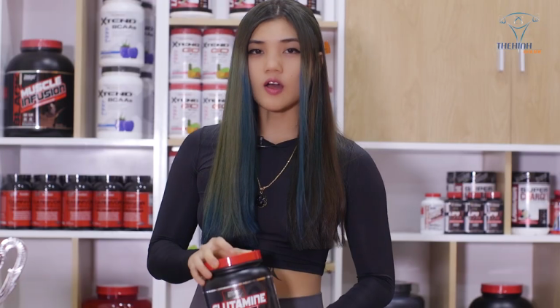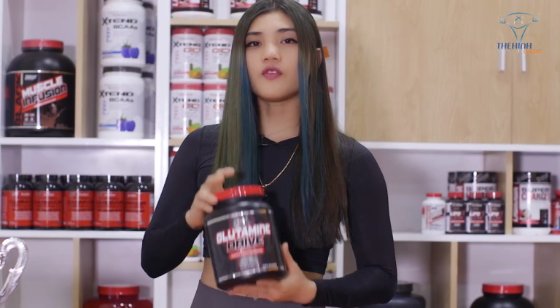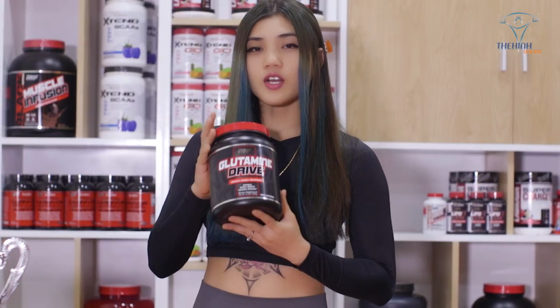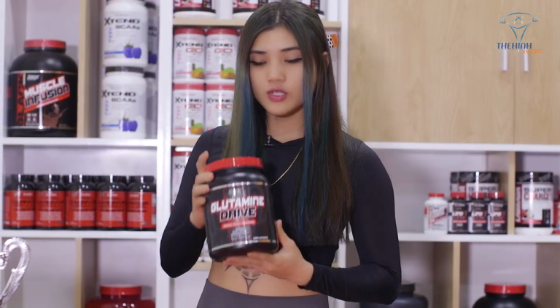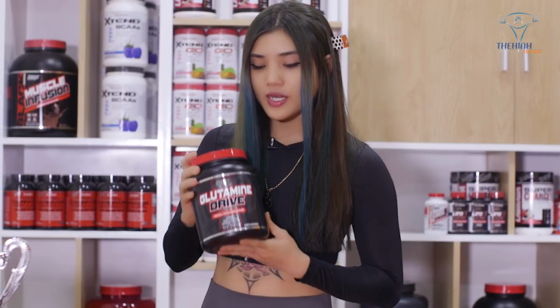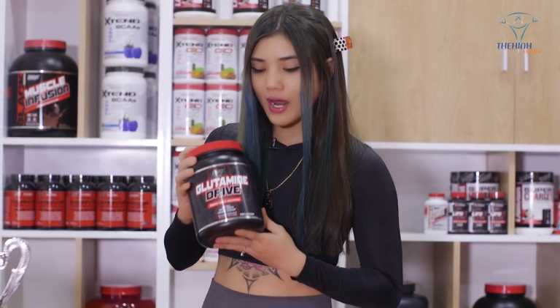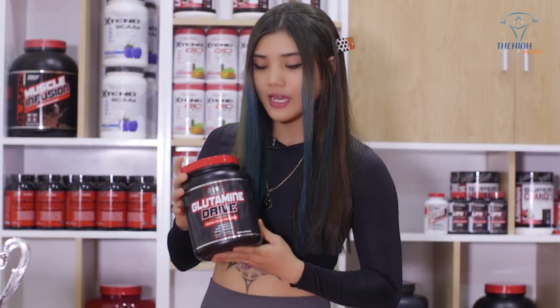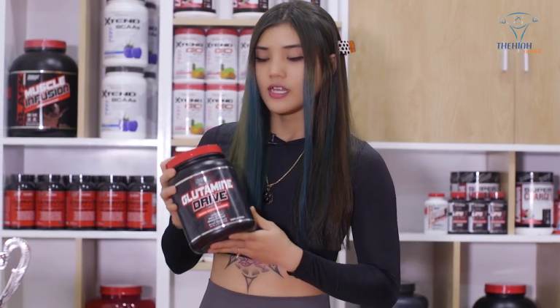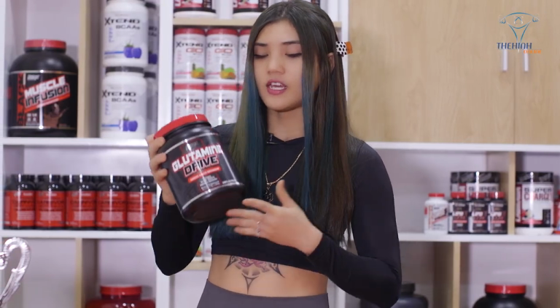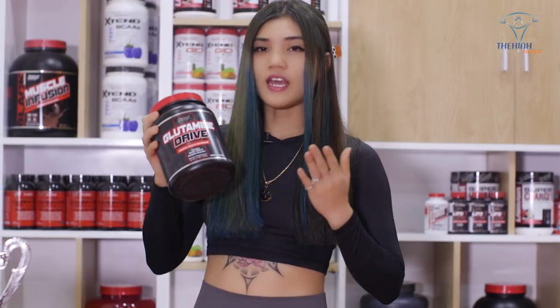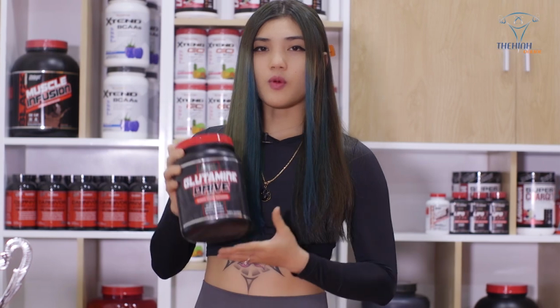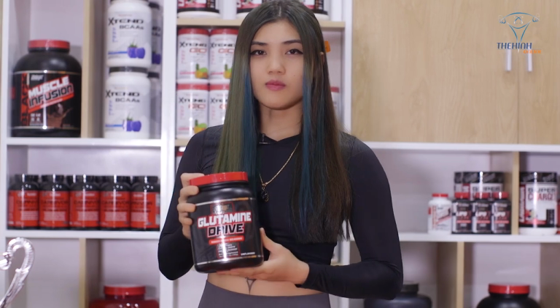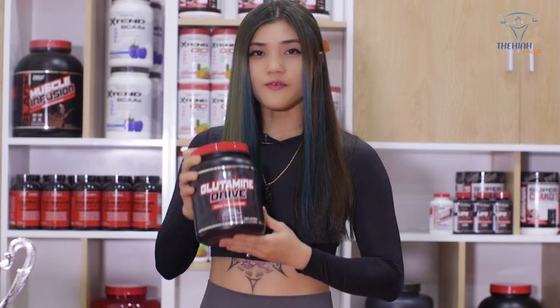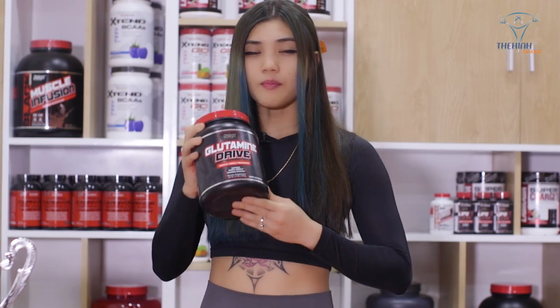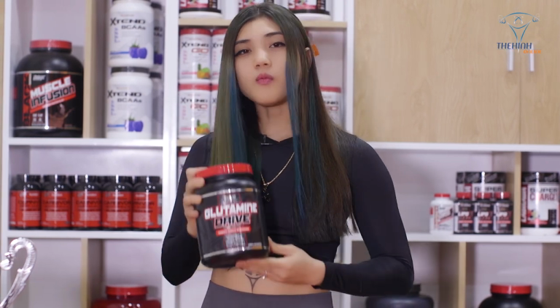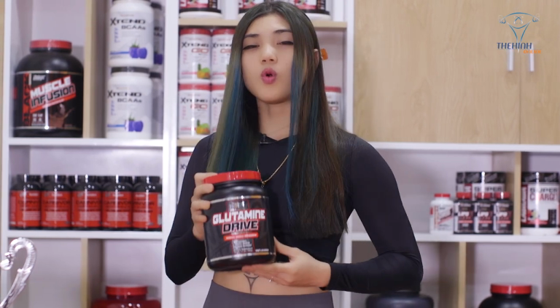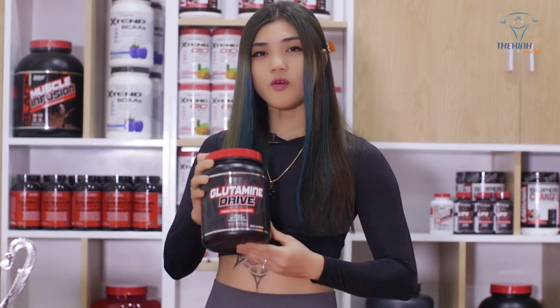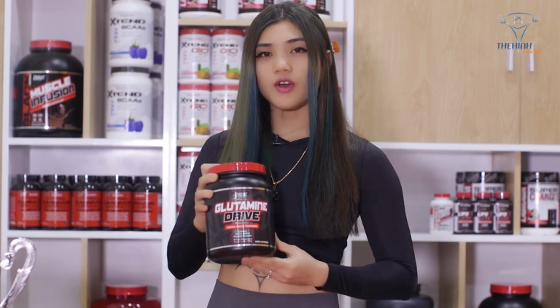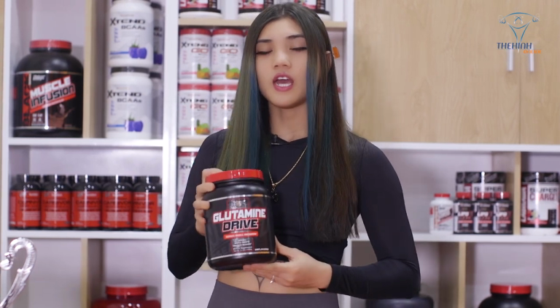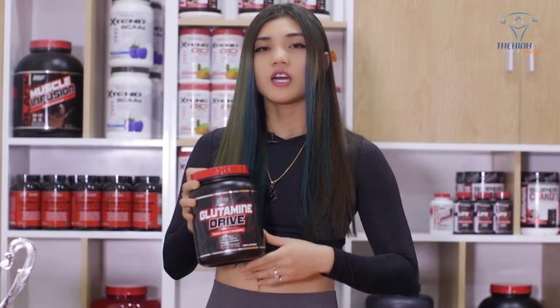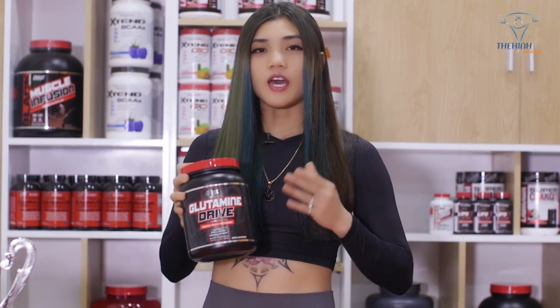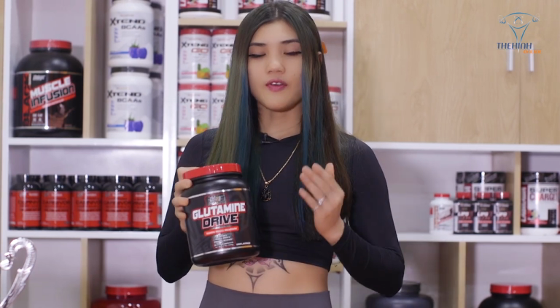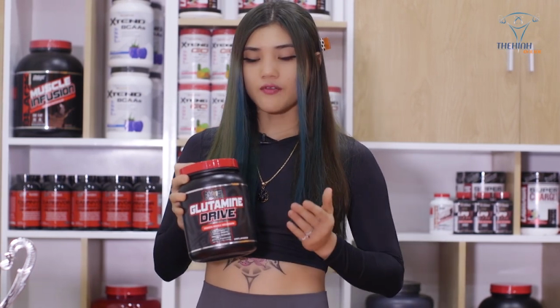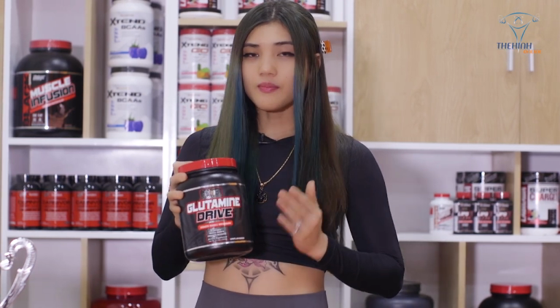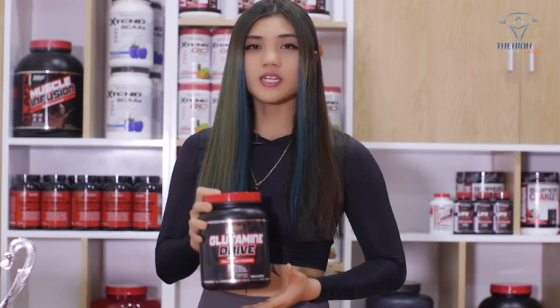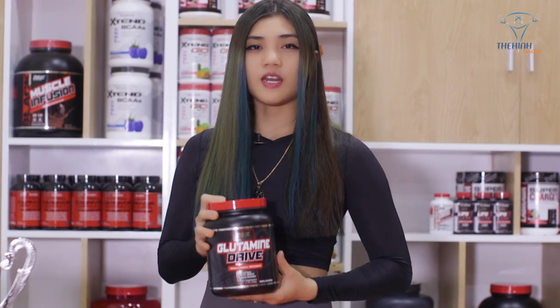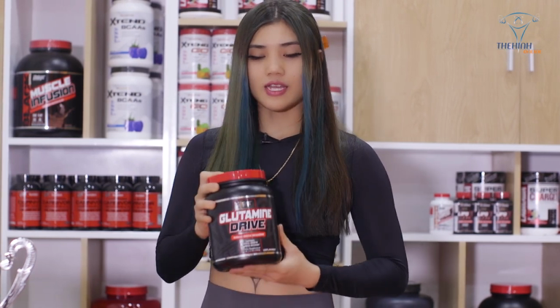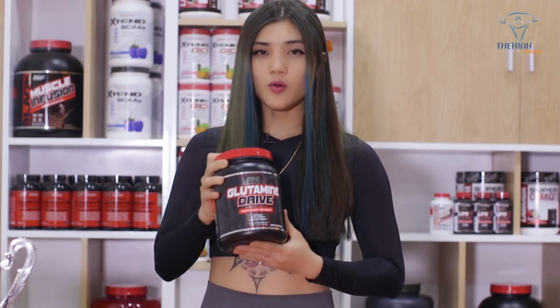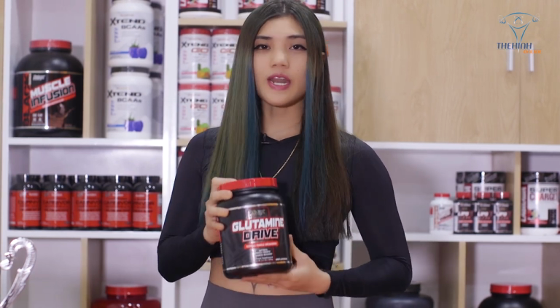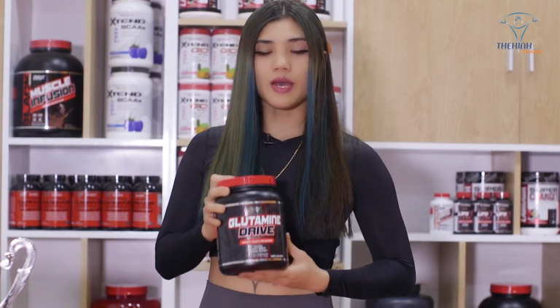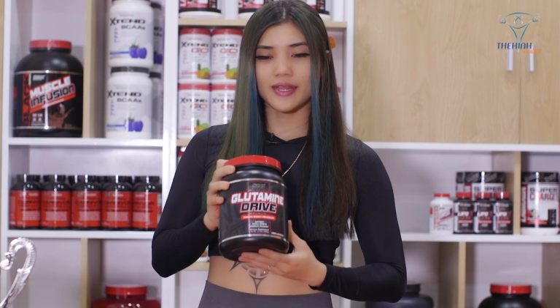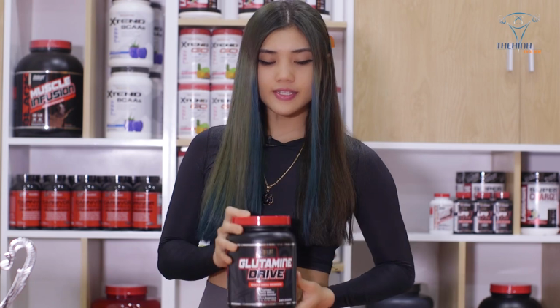Còn đối với Glutamine Rite thì đây là một dòng sản phẩm không mùi không vị, có thể pha với bất kỳ loại thức uống nào các bạn thích.